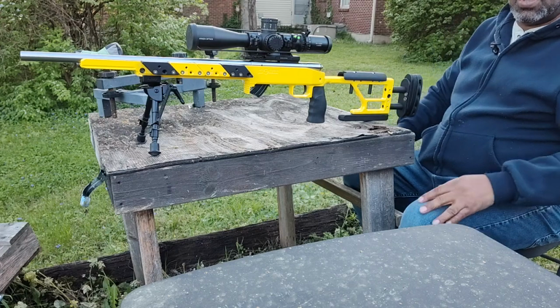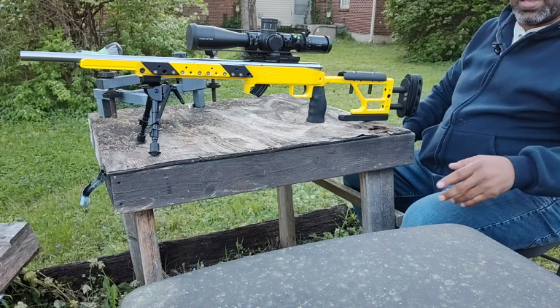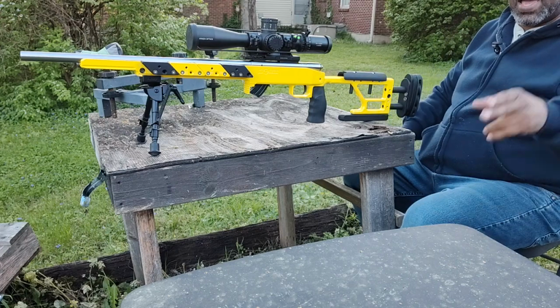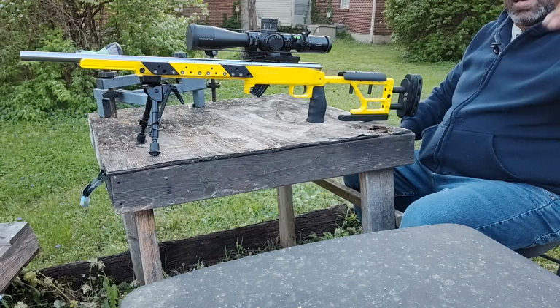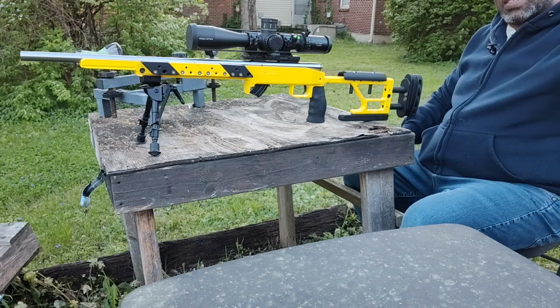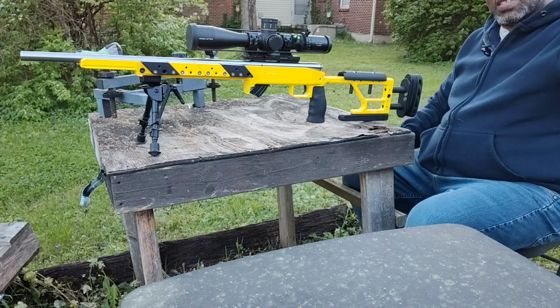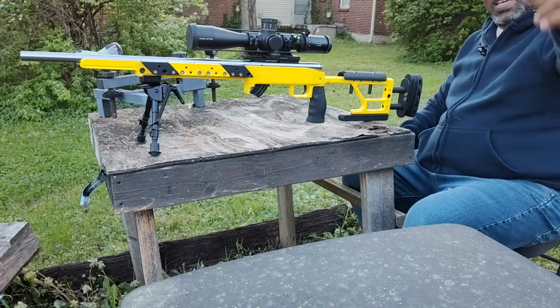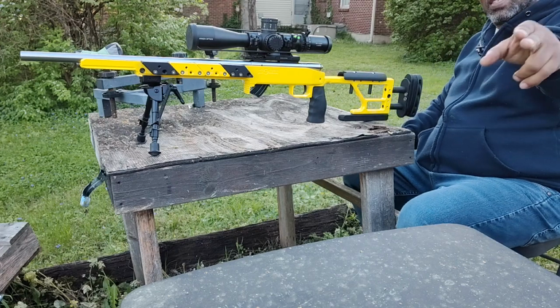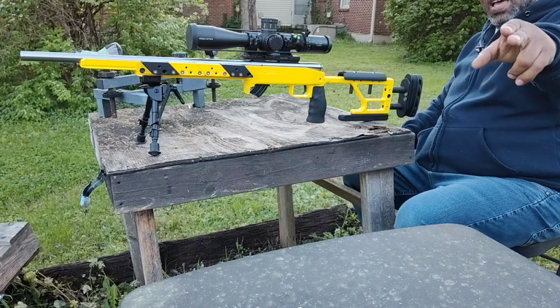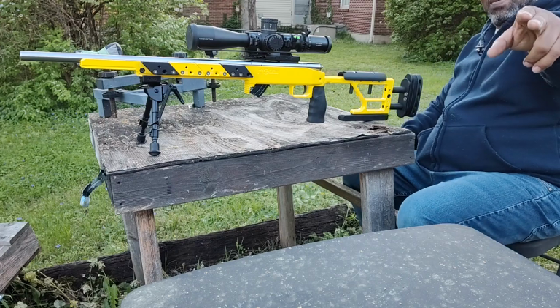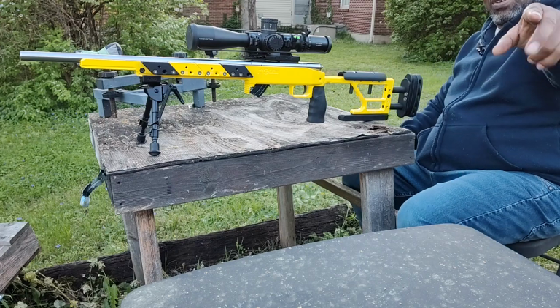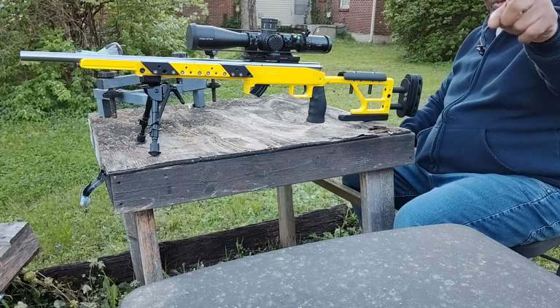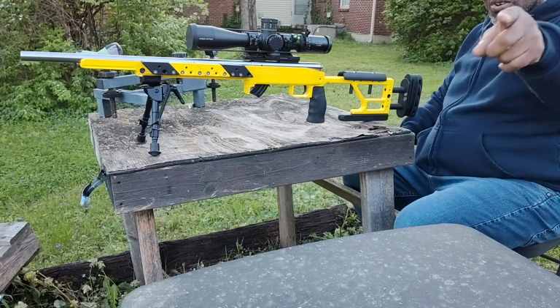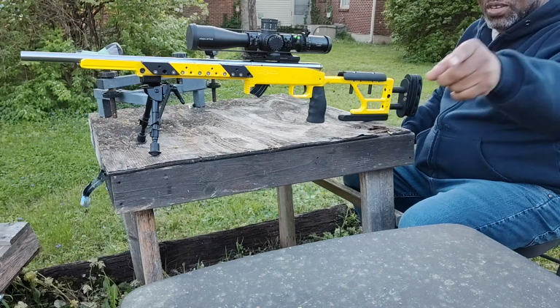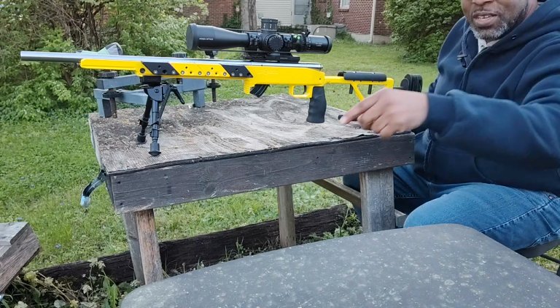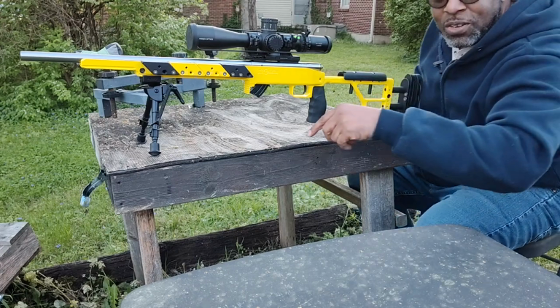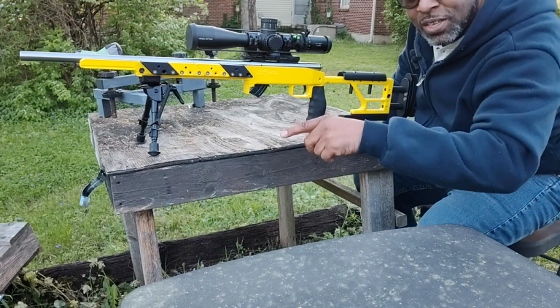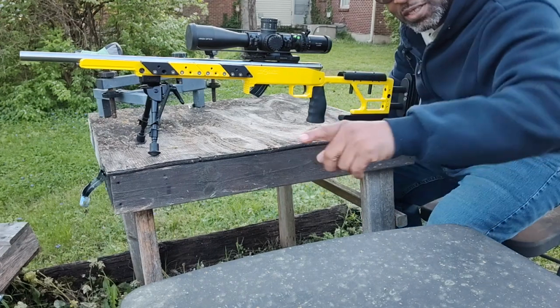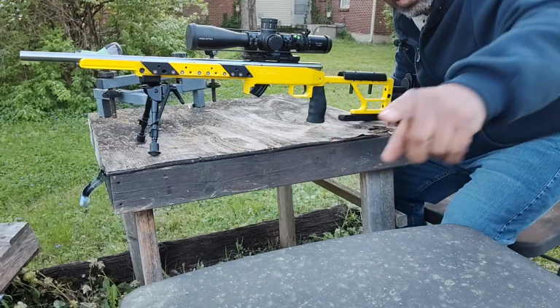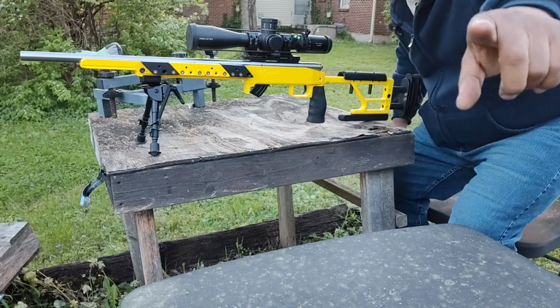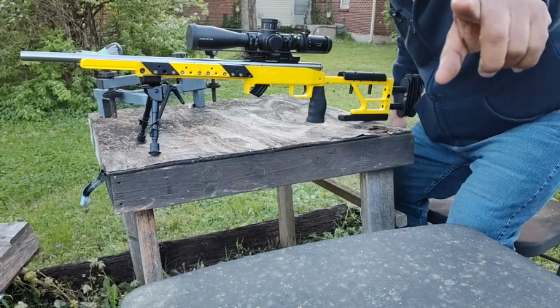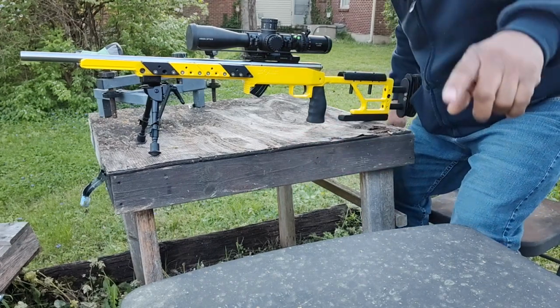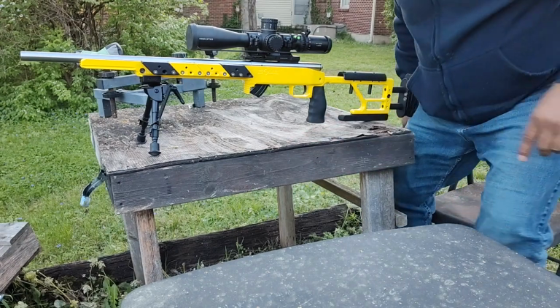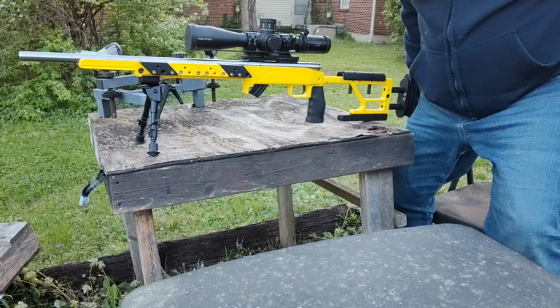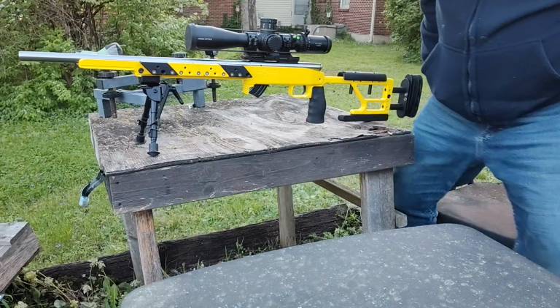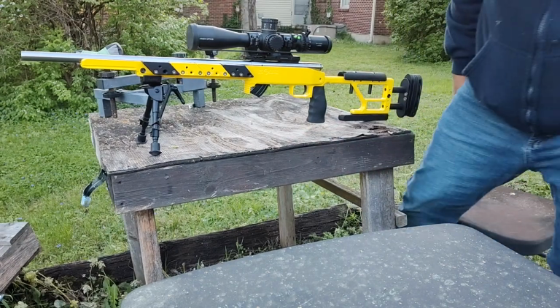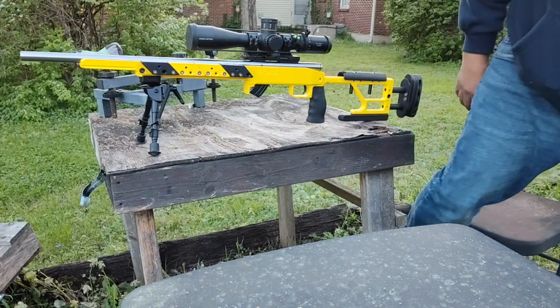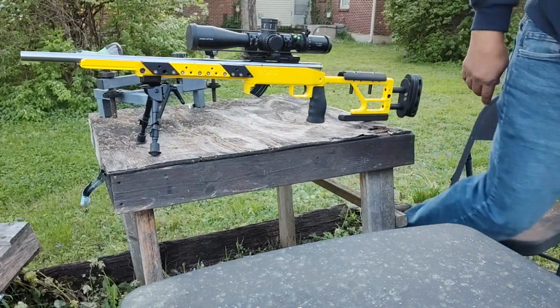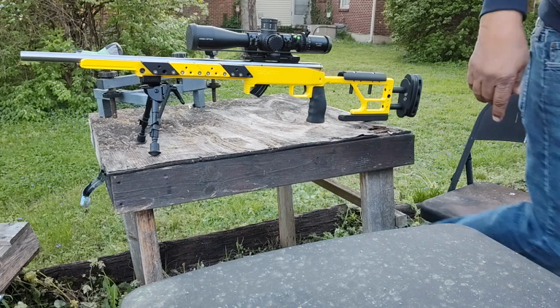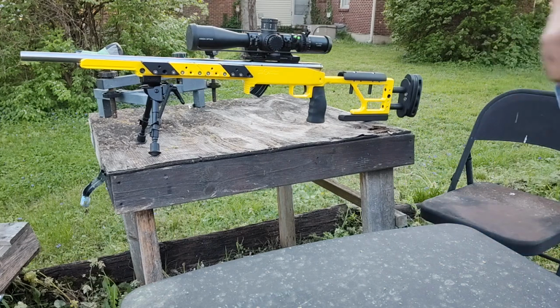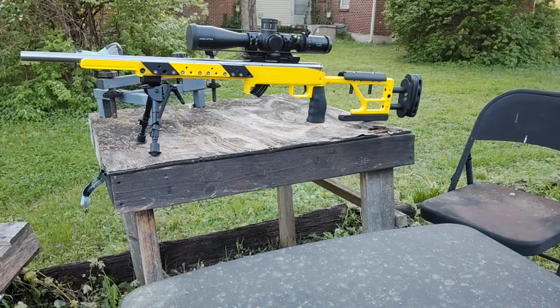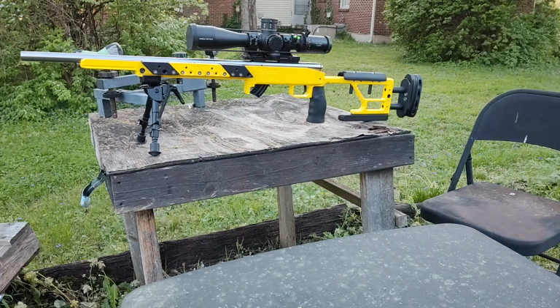Anyway guys, until next time — you know the deal. Stay safe, shoot straight.